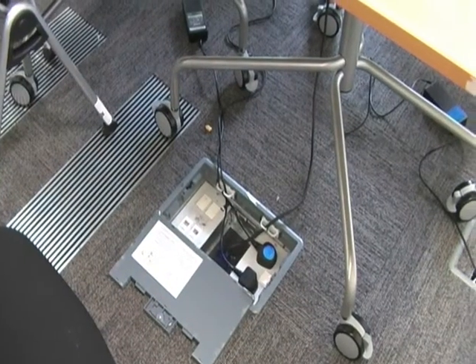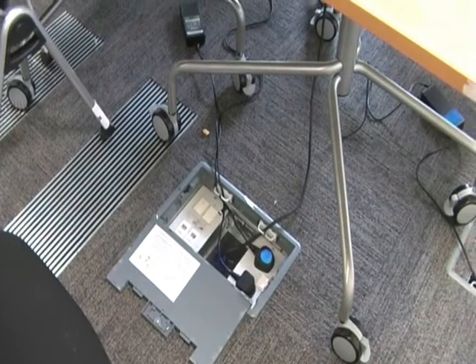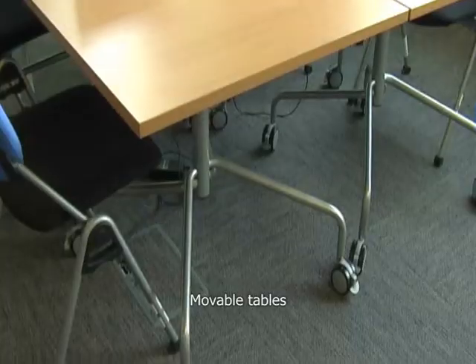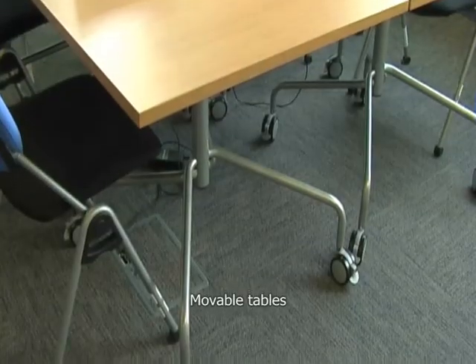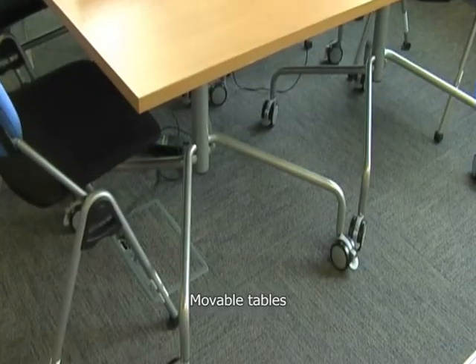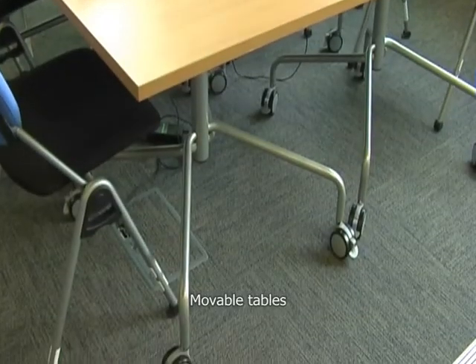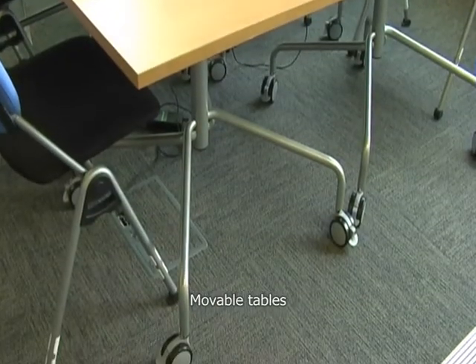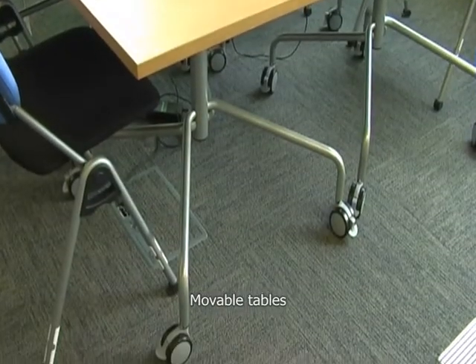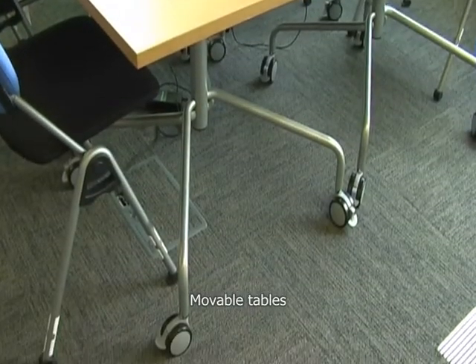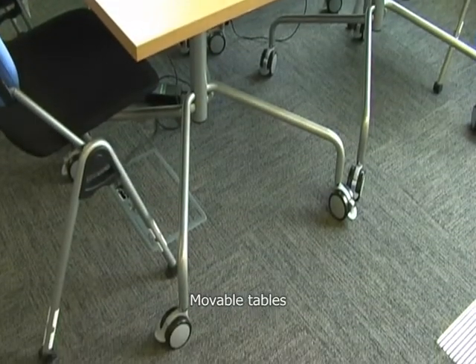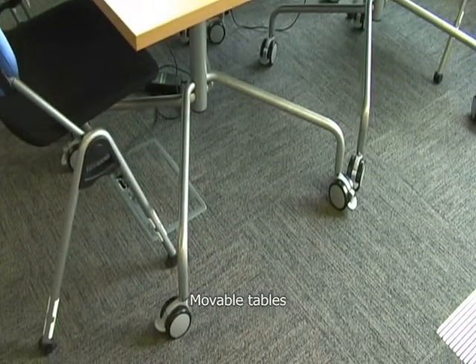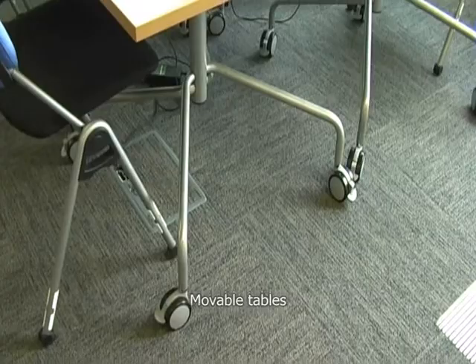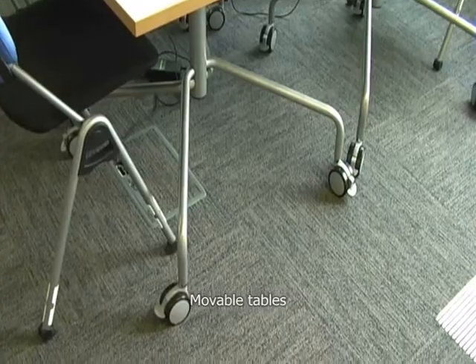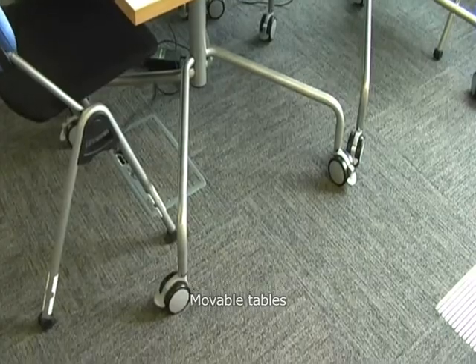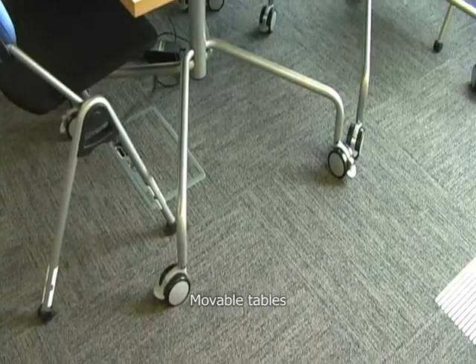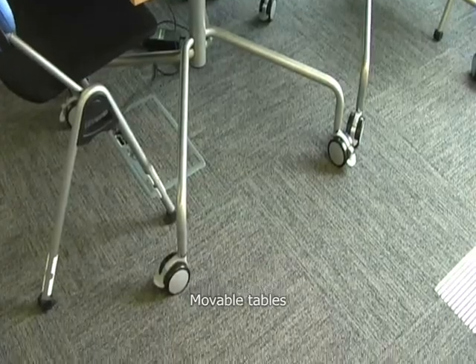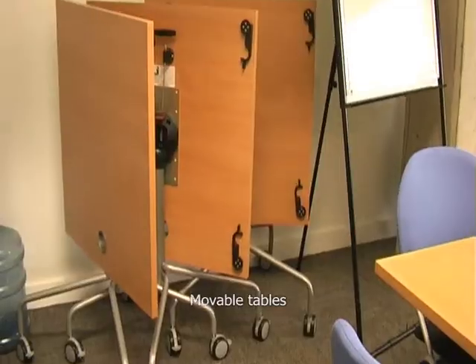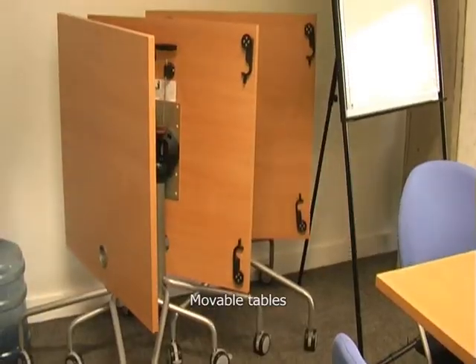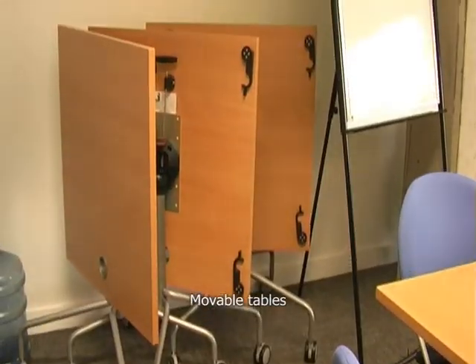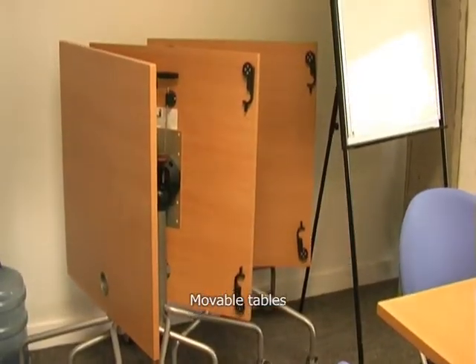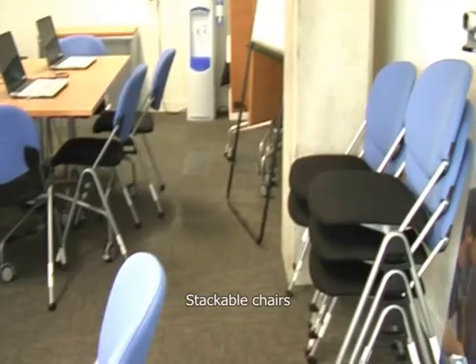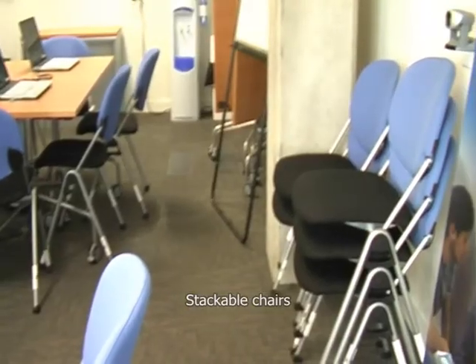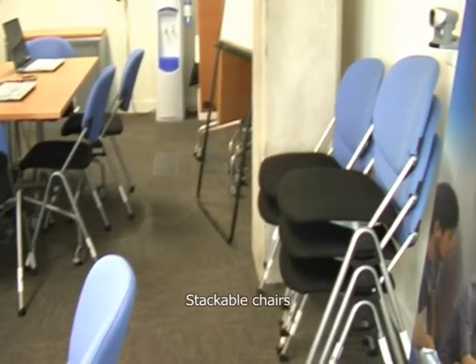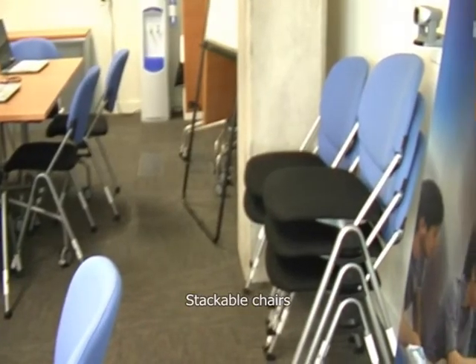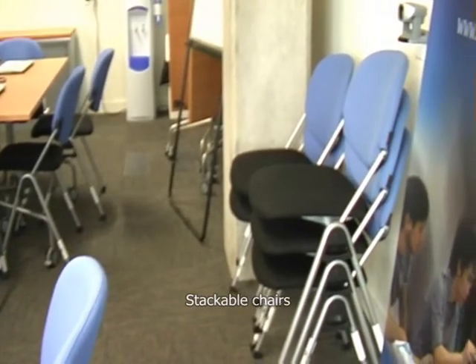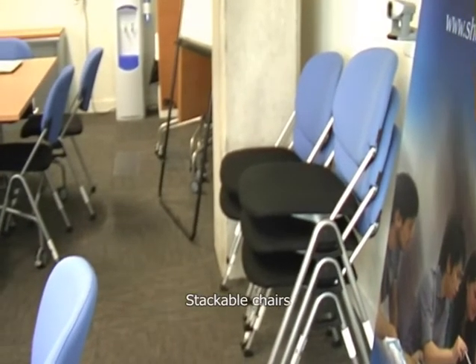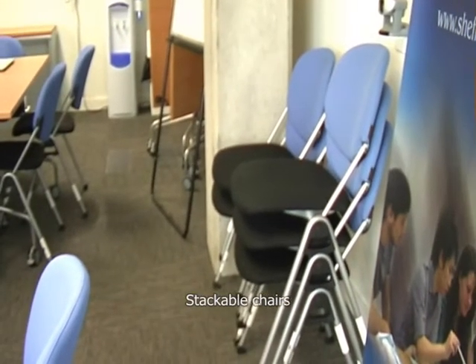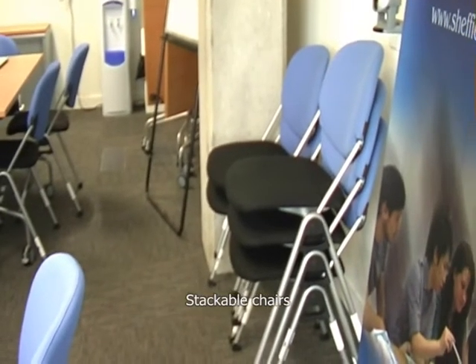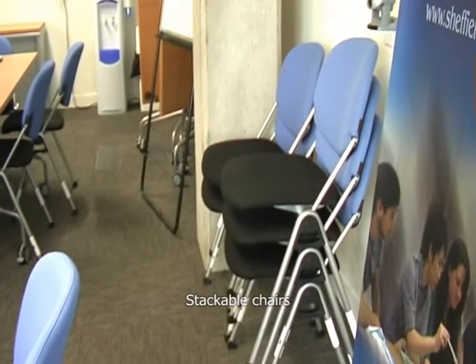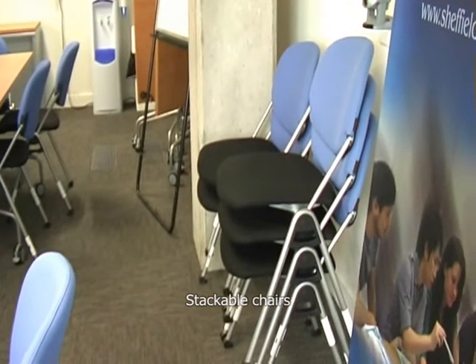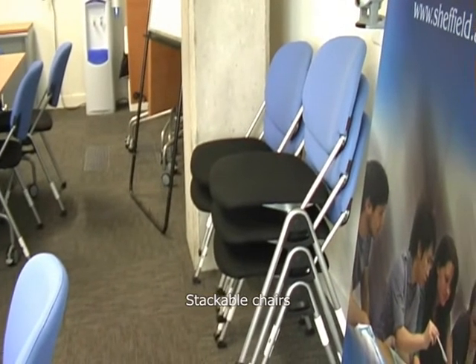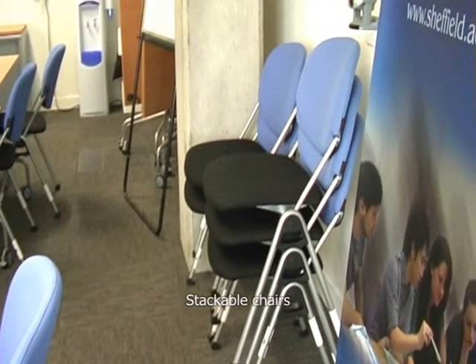Each table is fitted with wheels and can be easily moved or folded up, and chairs can be stacked to make it a highly flexible space.